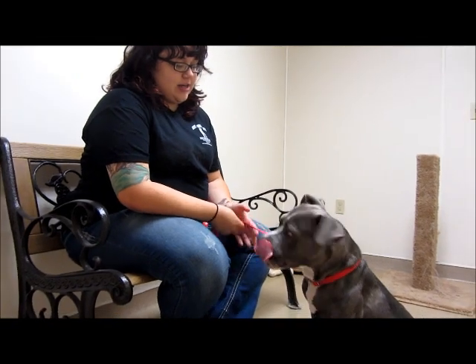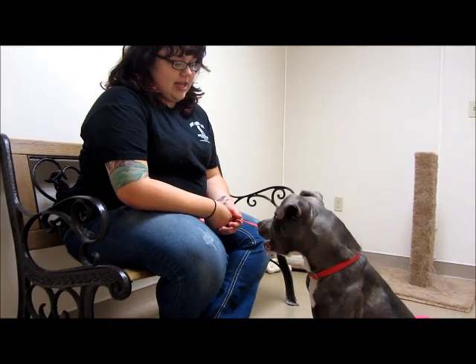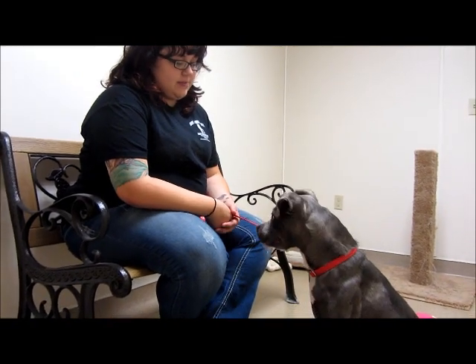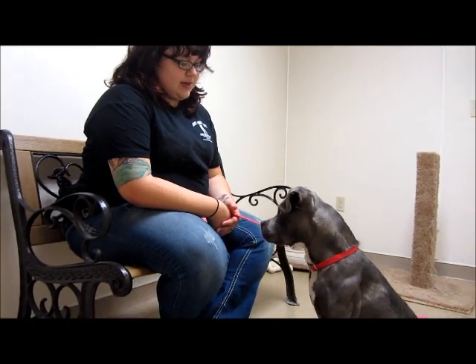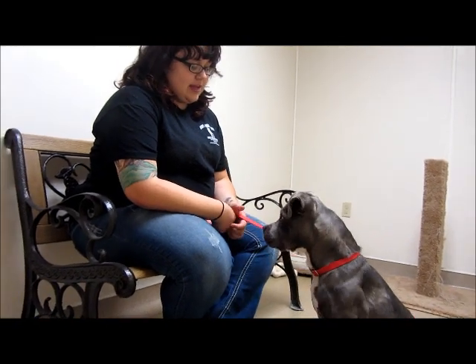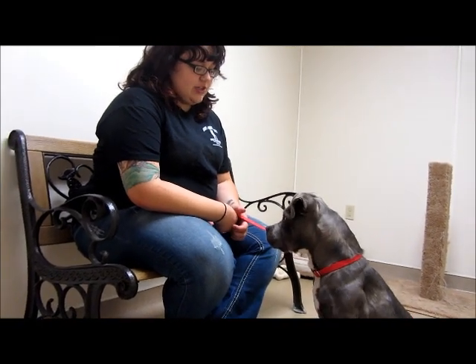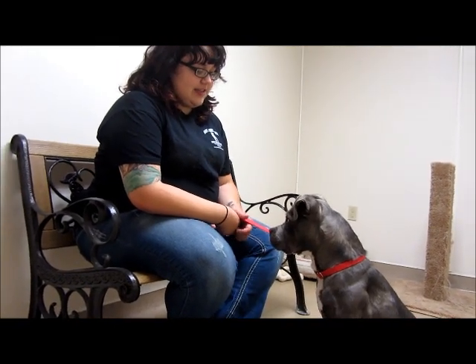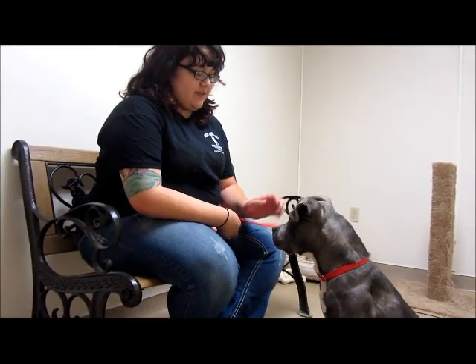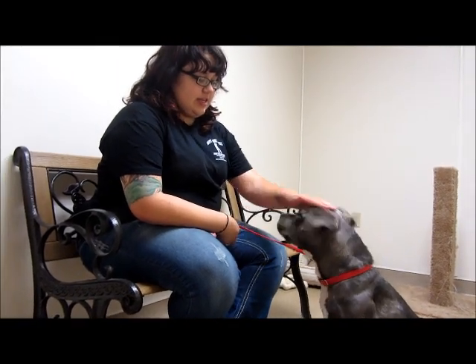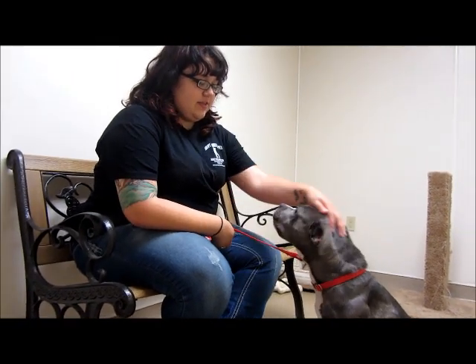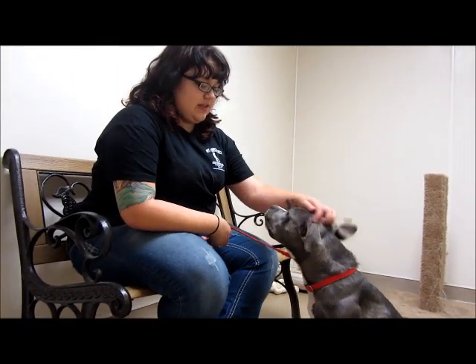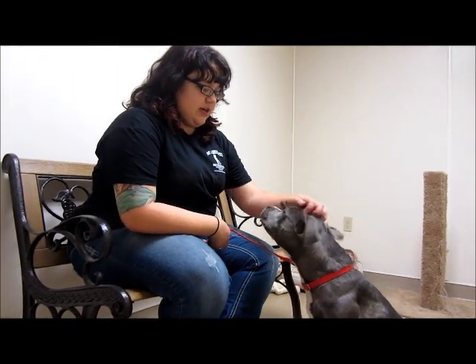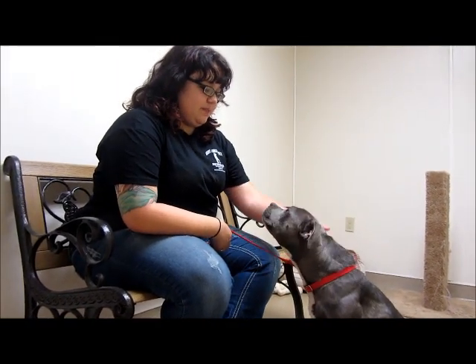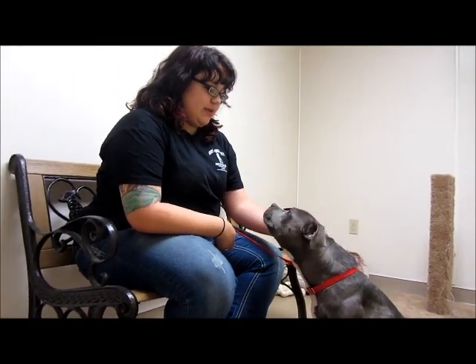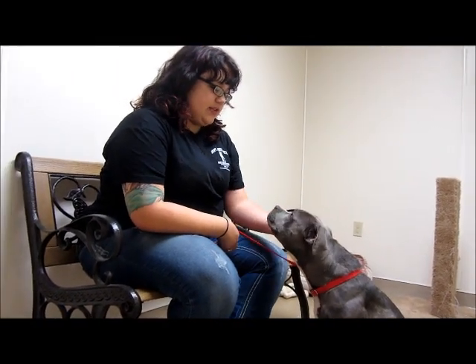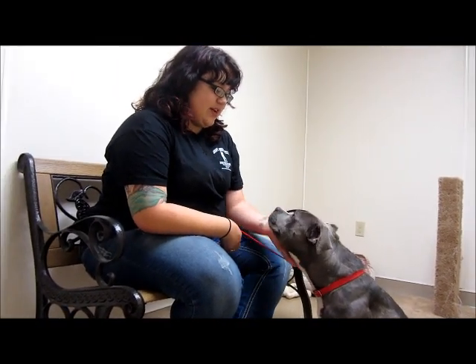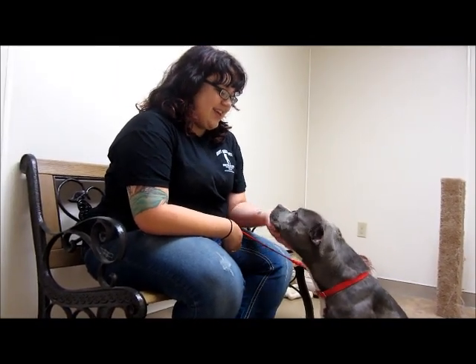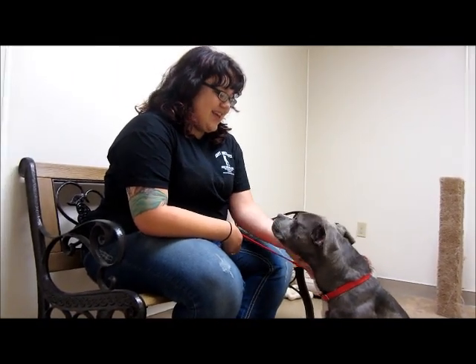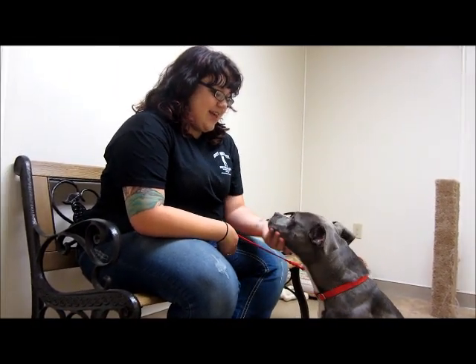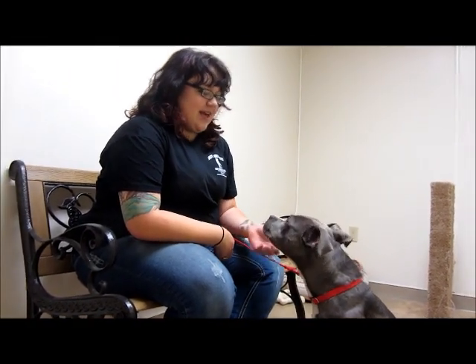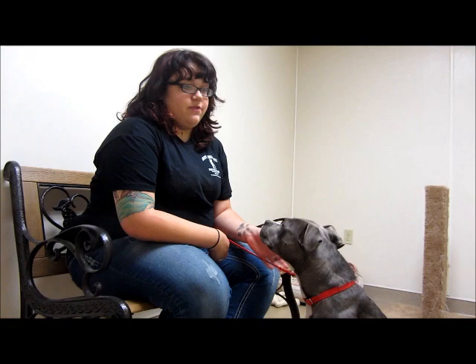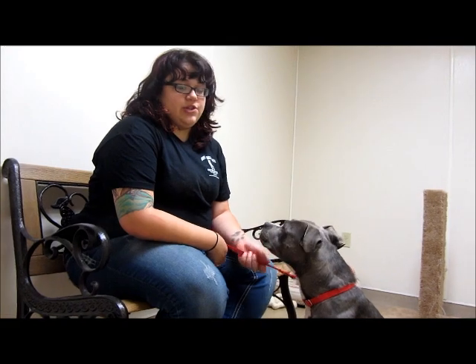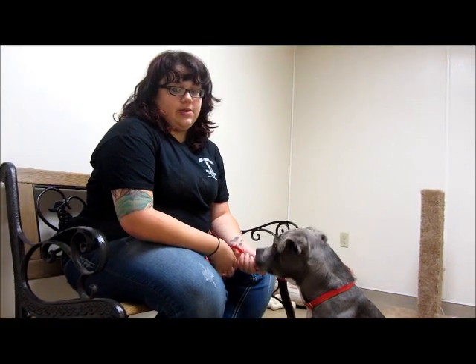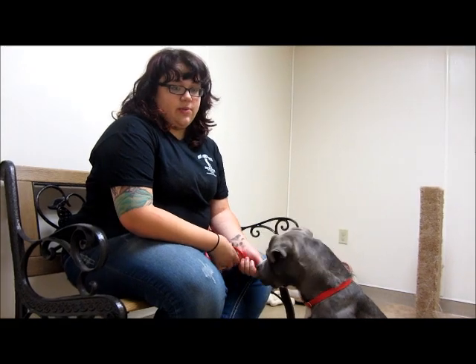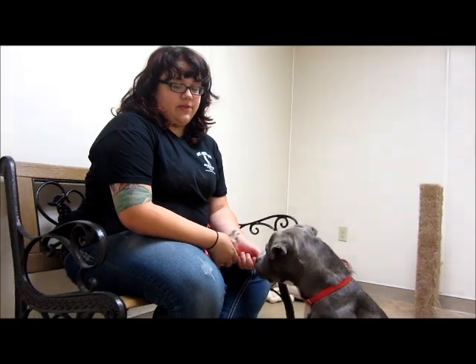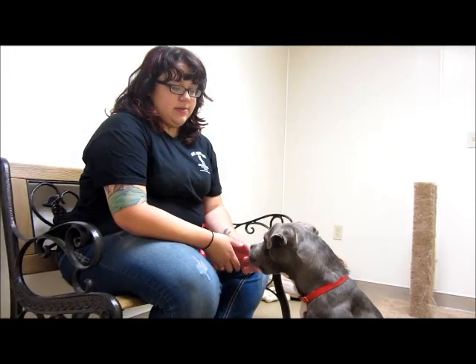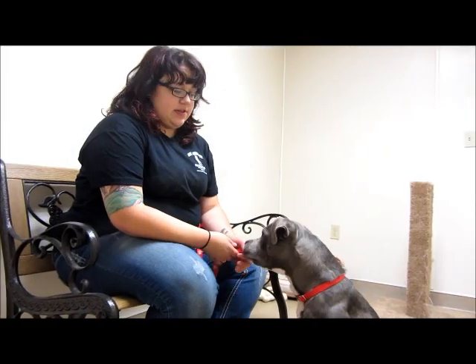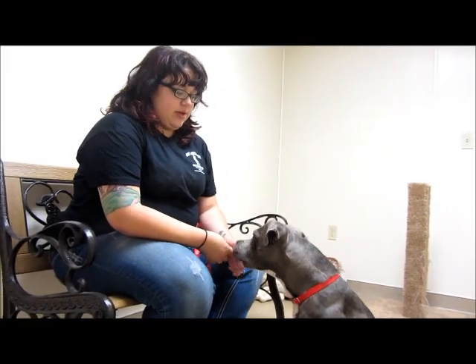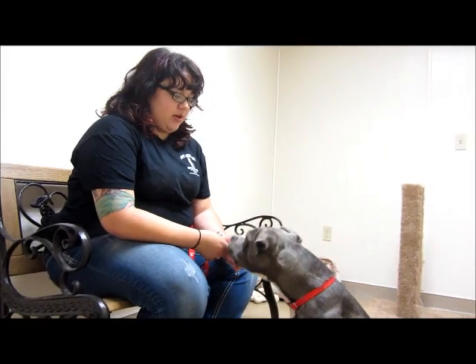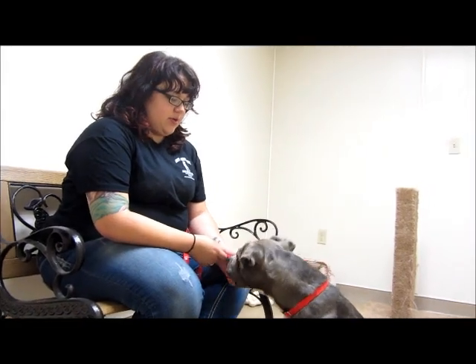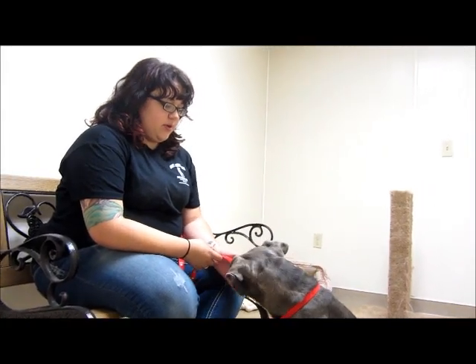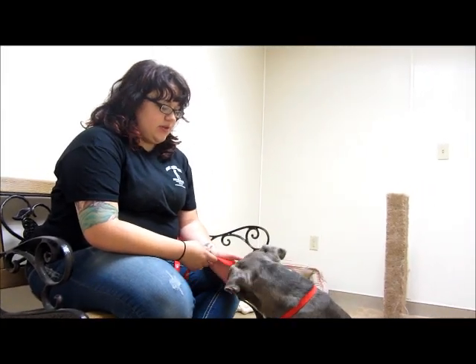She came to us on July 17th of this year as a stray, and unfortunately we were never able to reunite her with her owners.